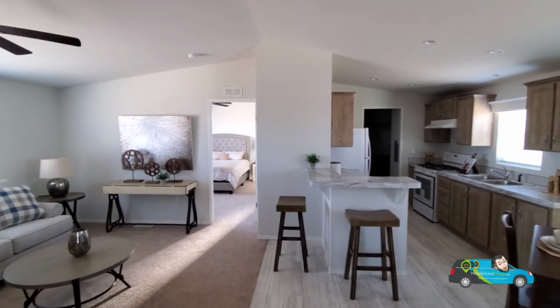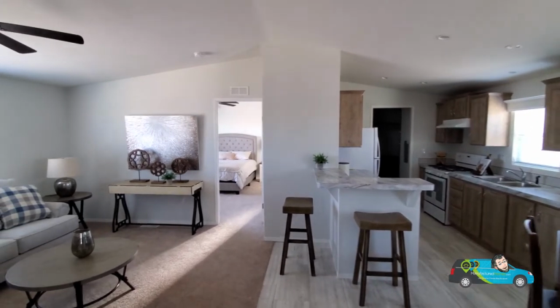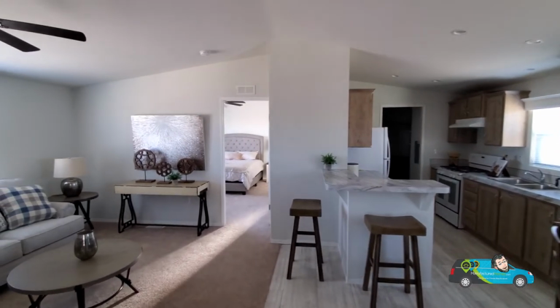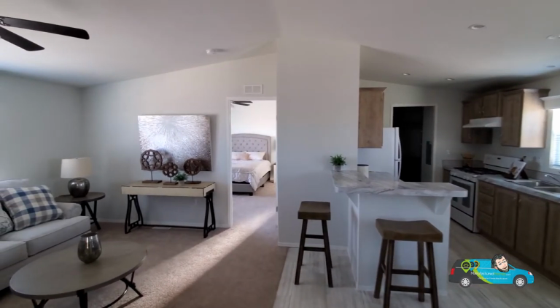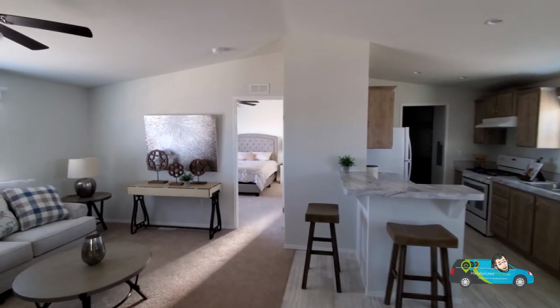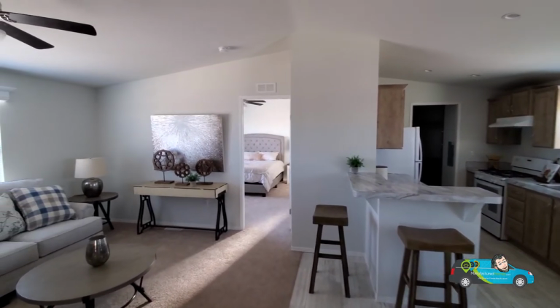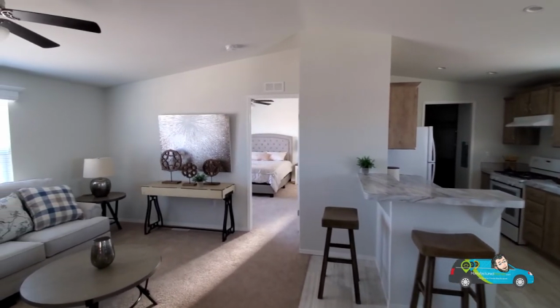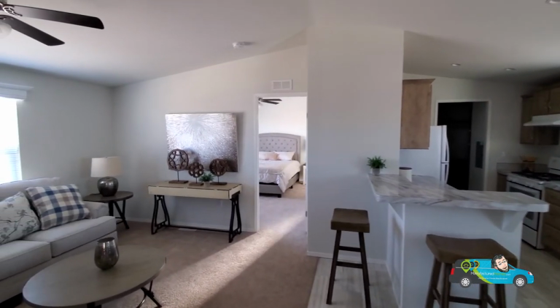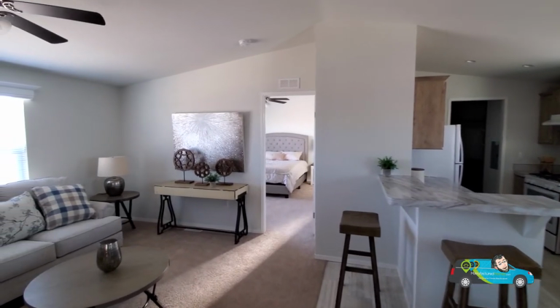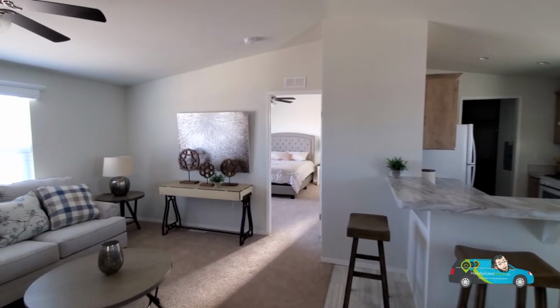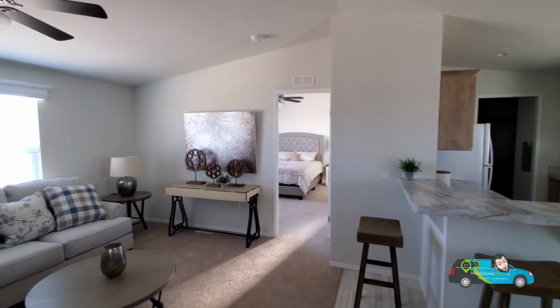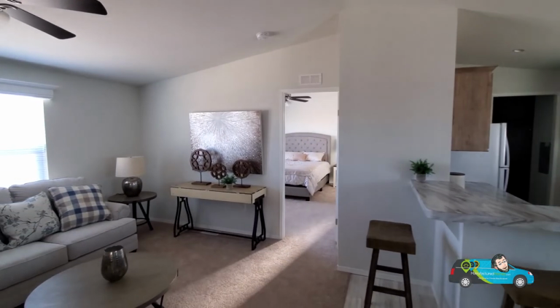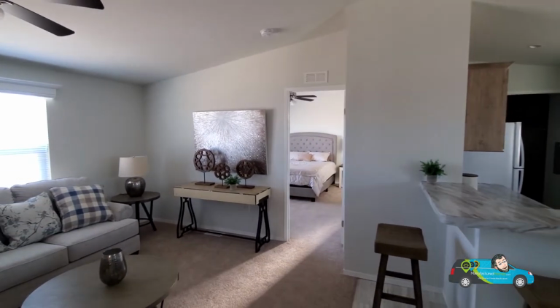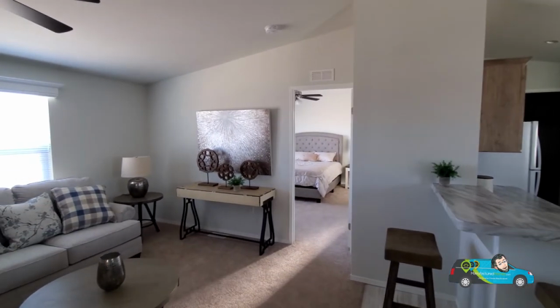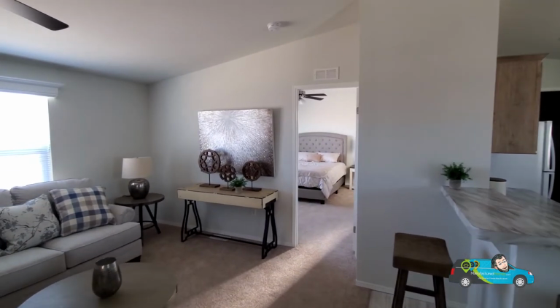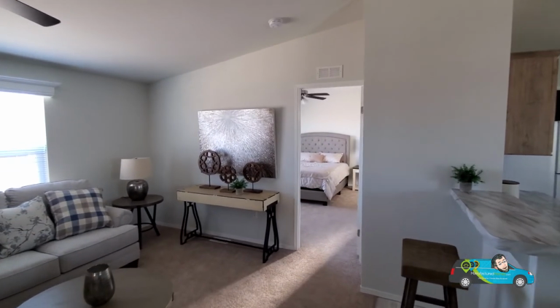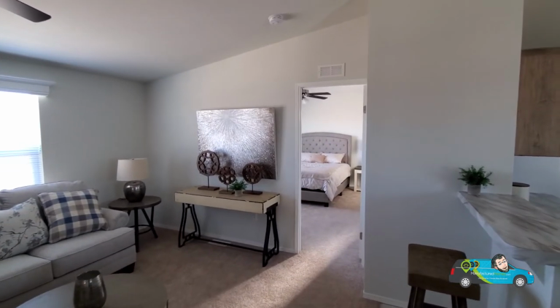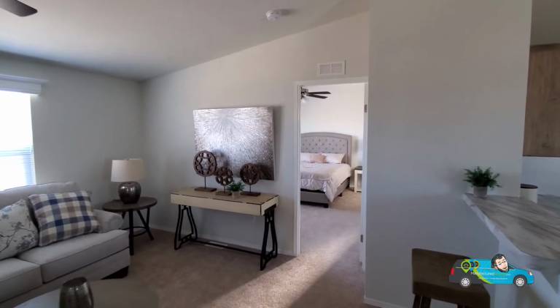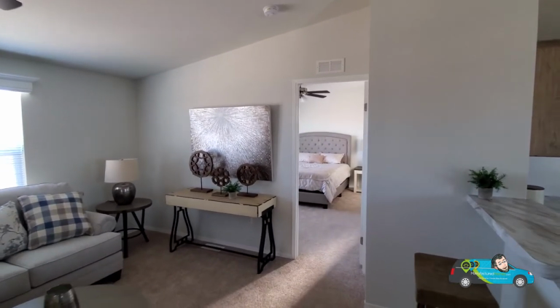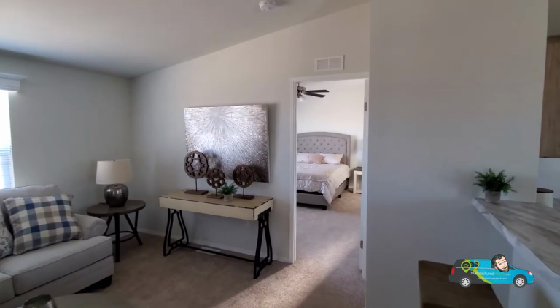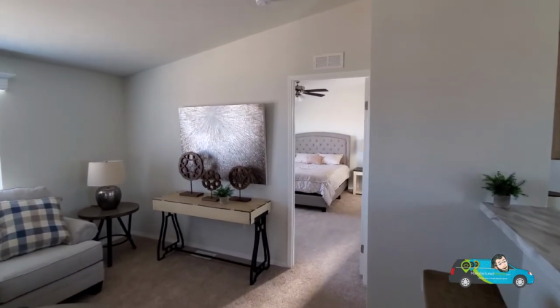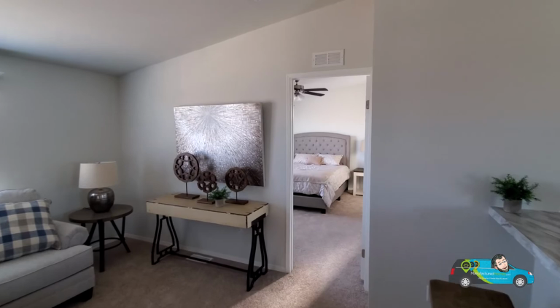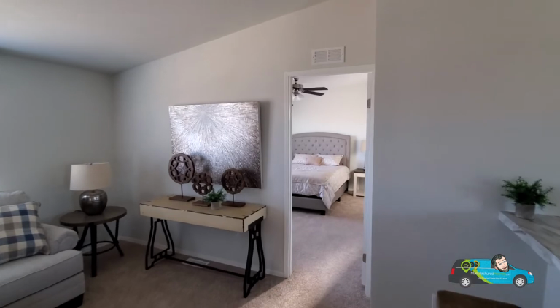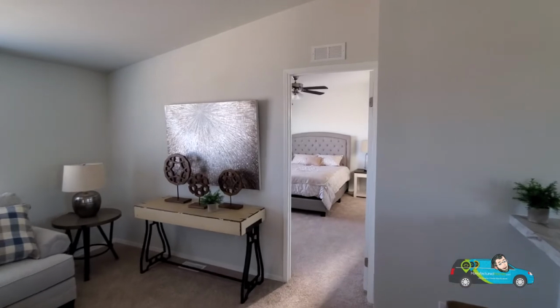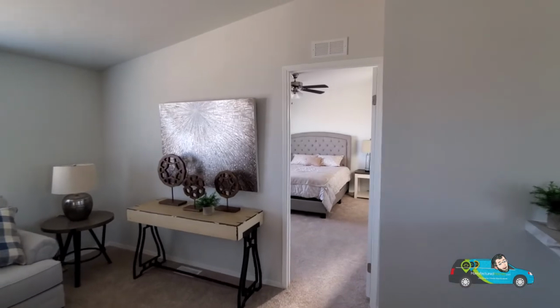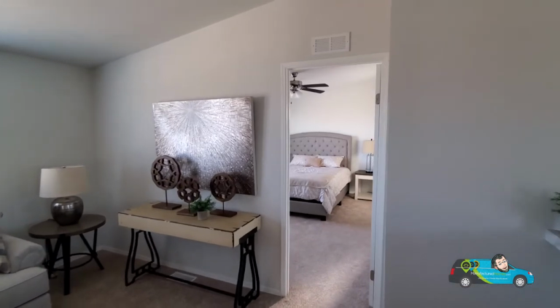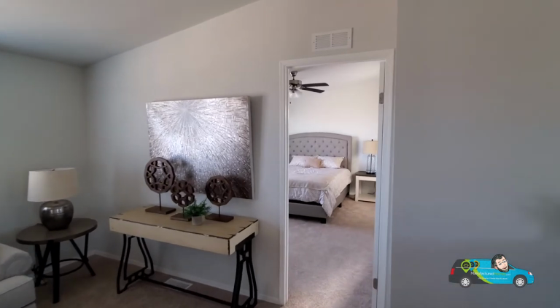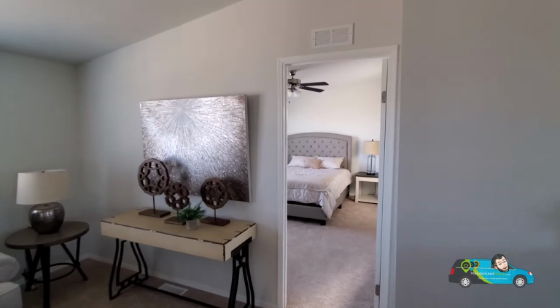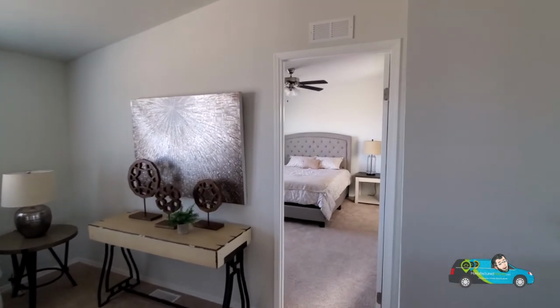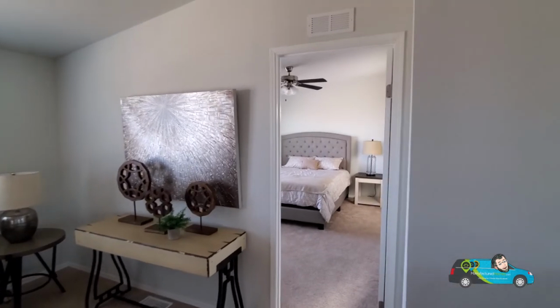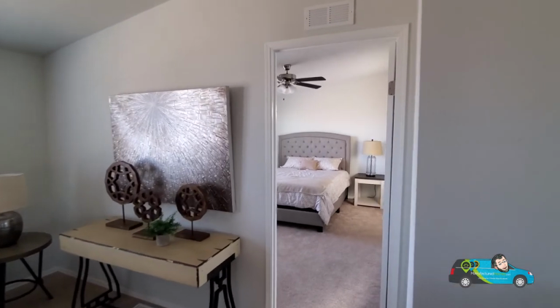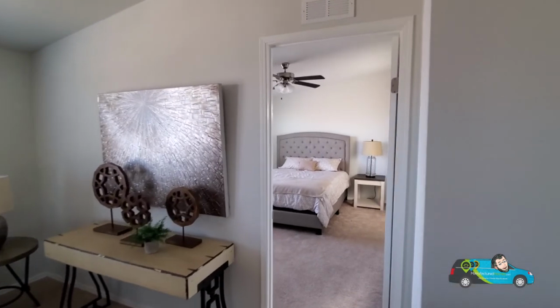So, what are your thoughts on this home? Let me know in the comments below. Leave a like while you're at it. Thanks.